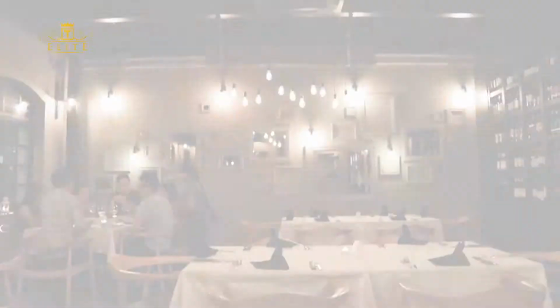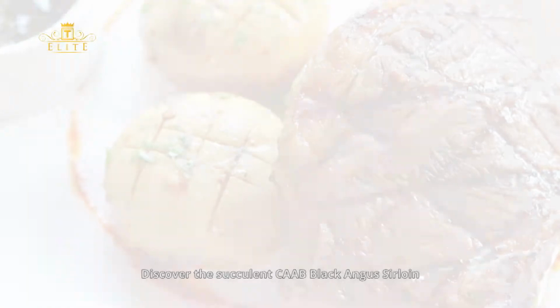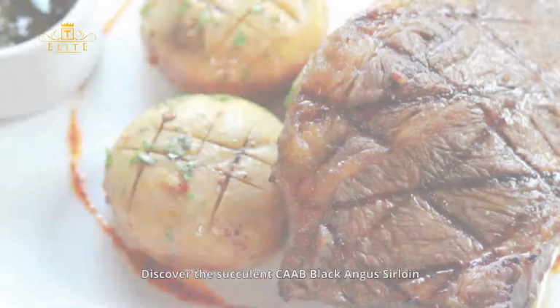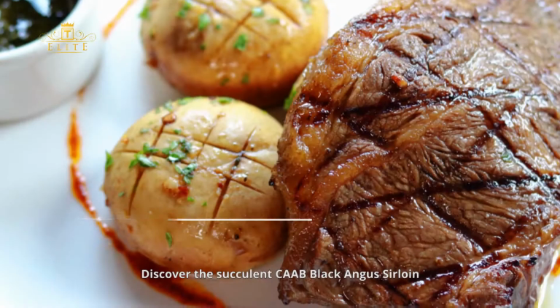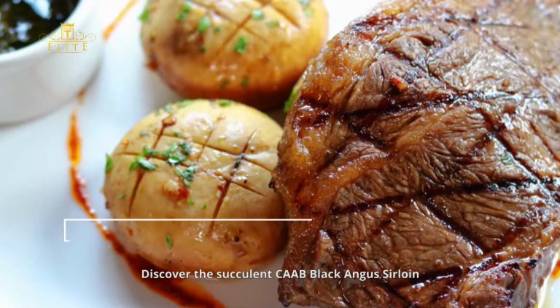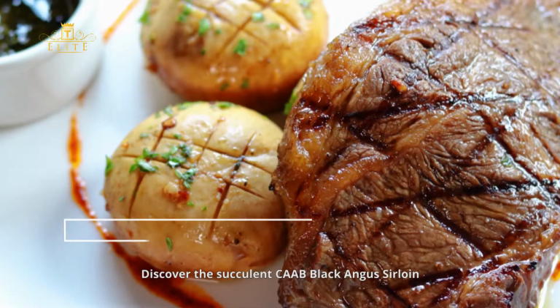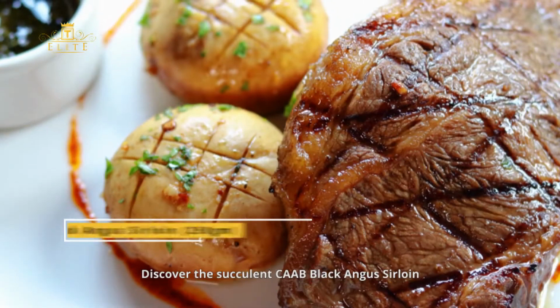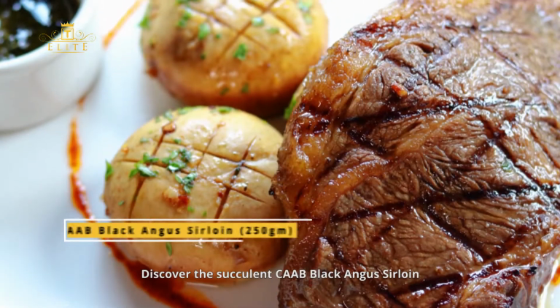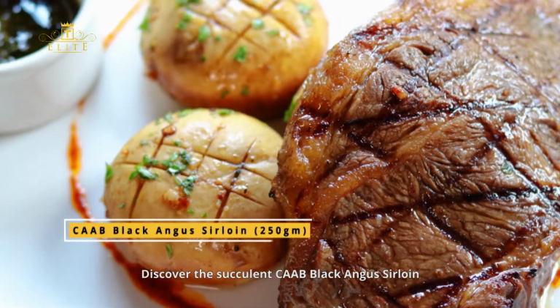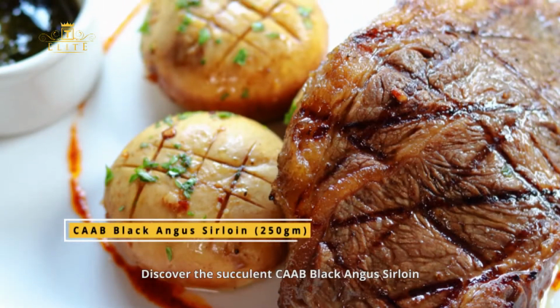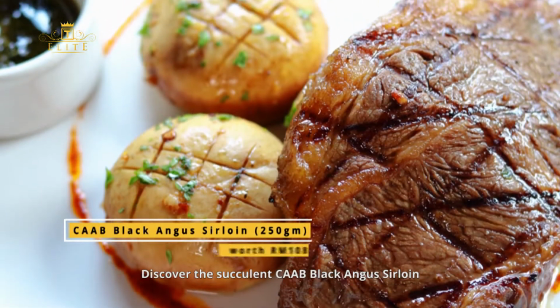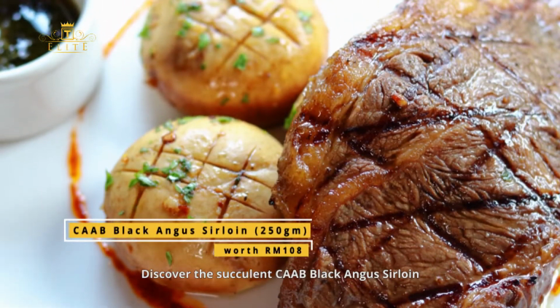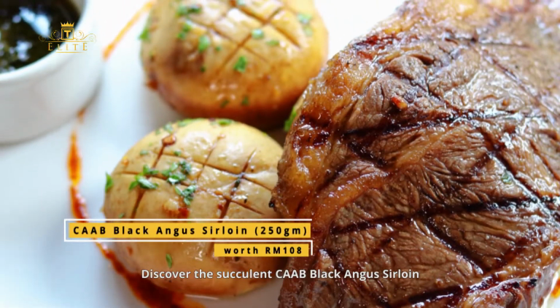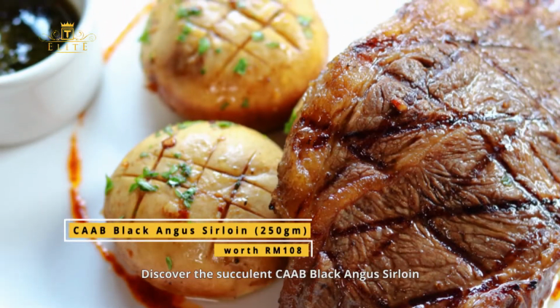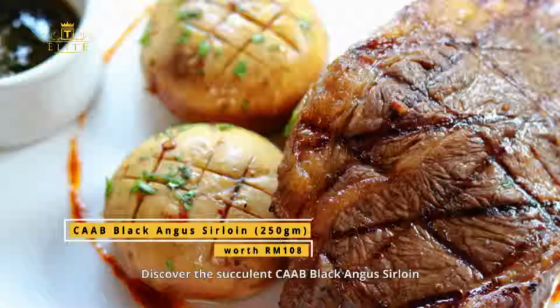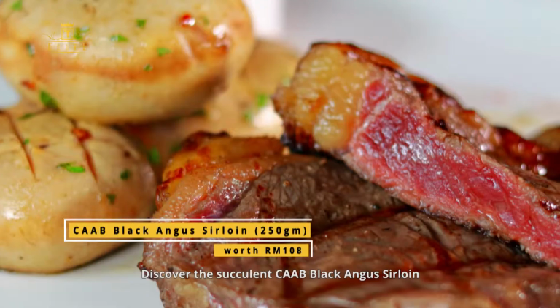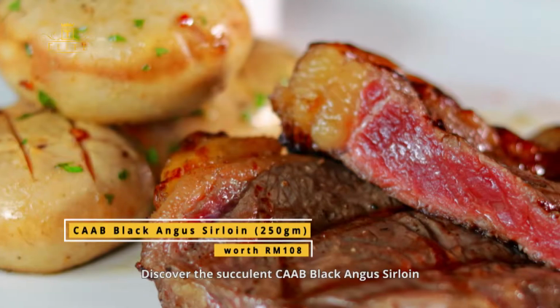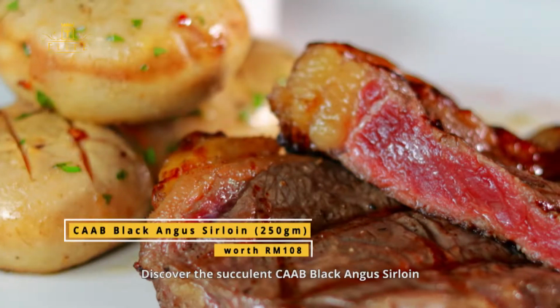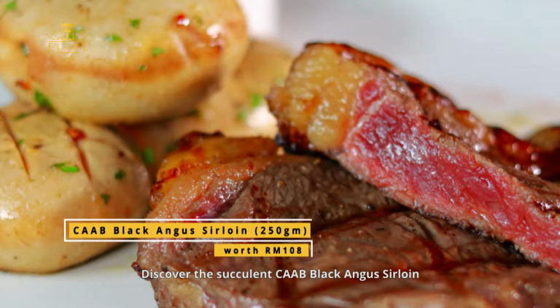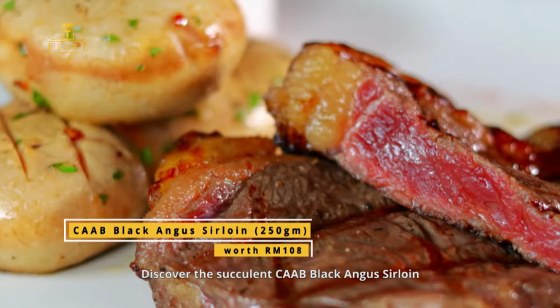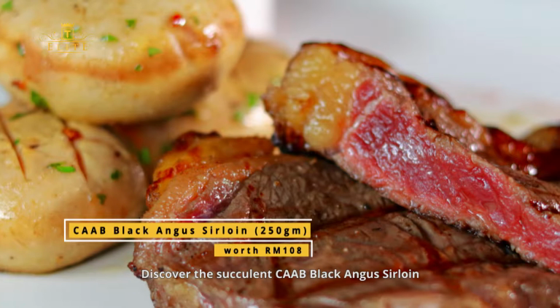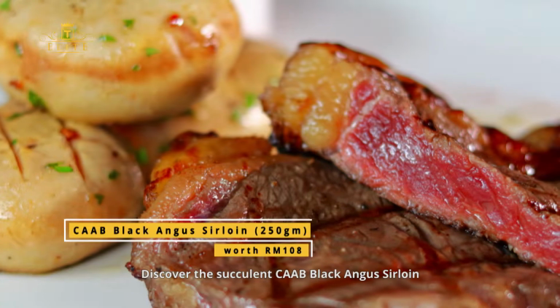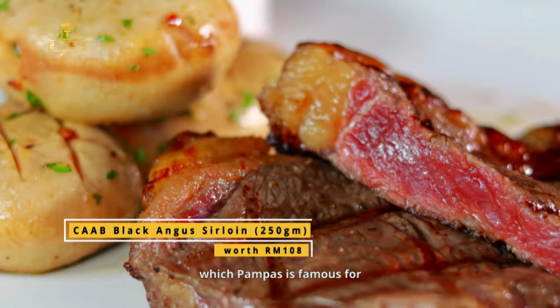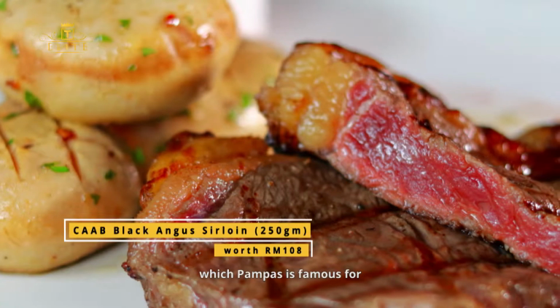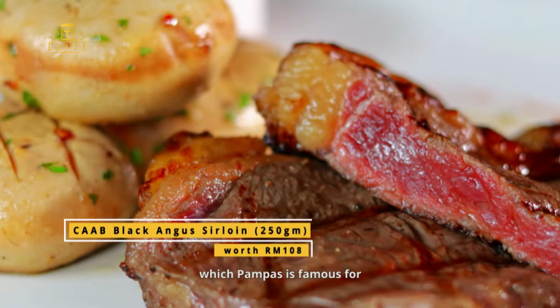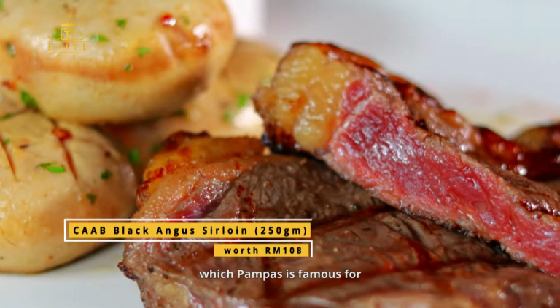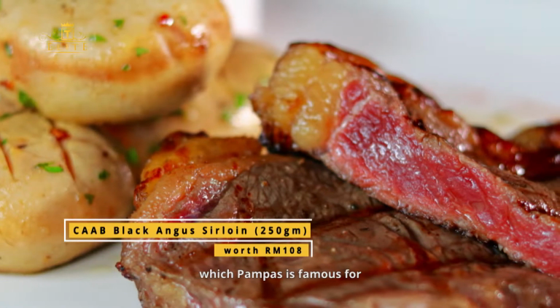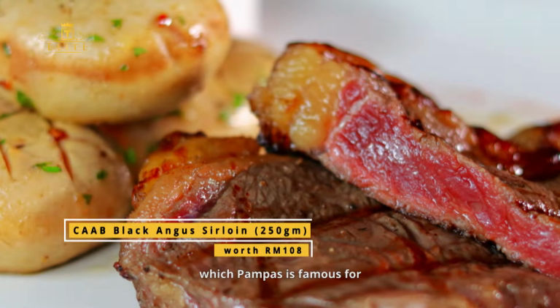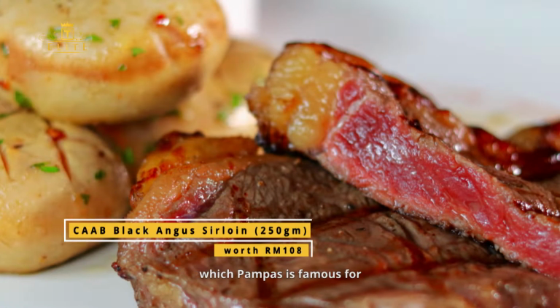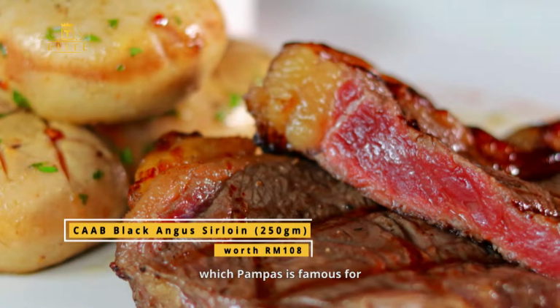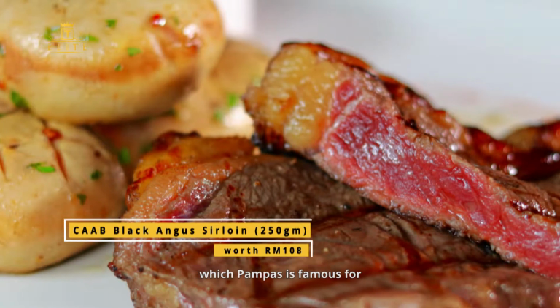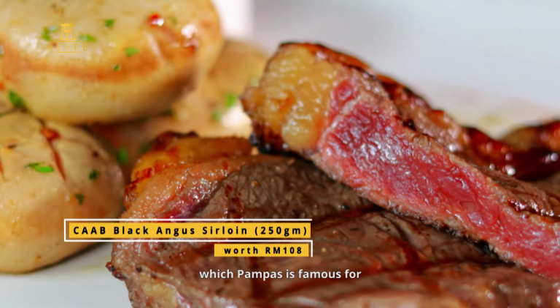Discover the succulent CAAB Black Angus Sirloin, which Pampas is famous for.